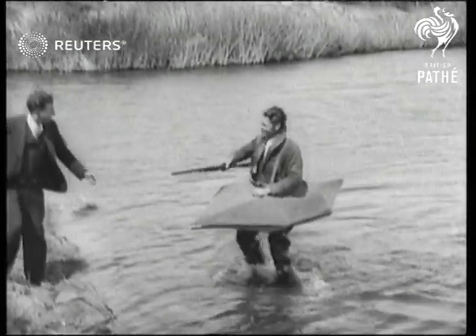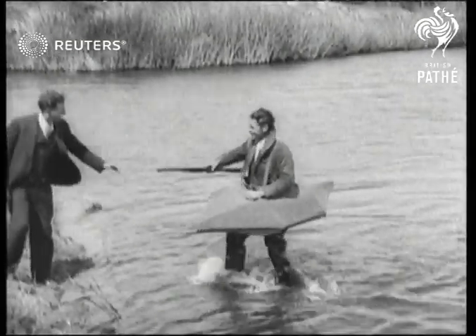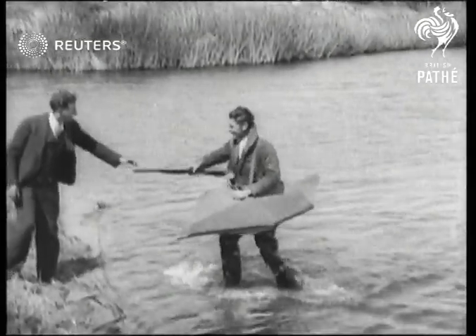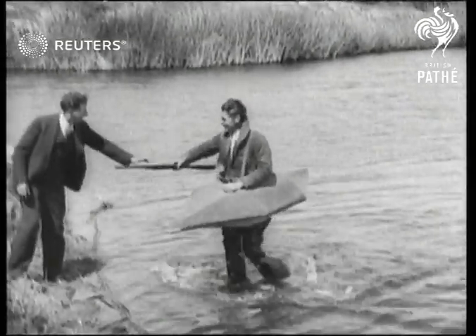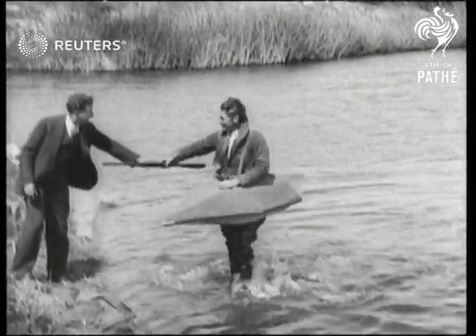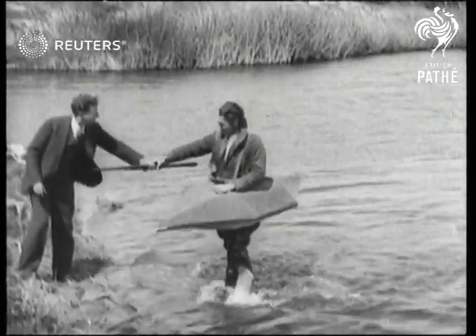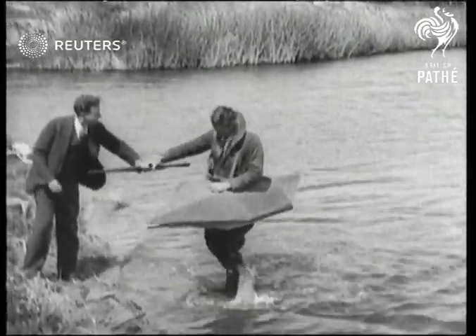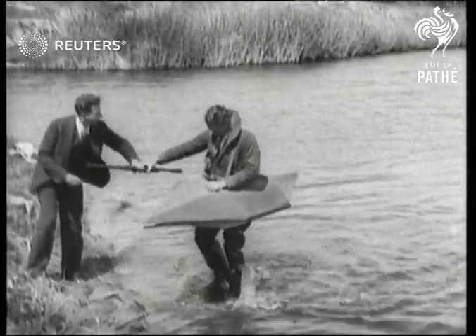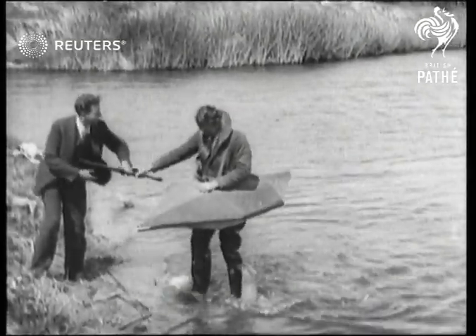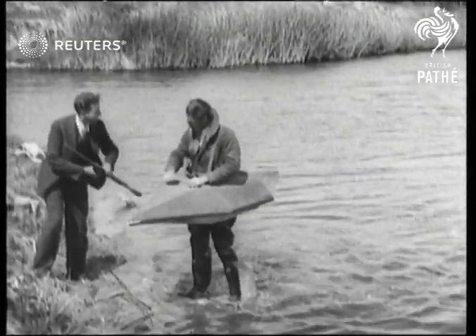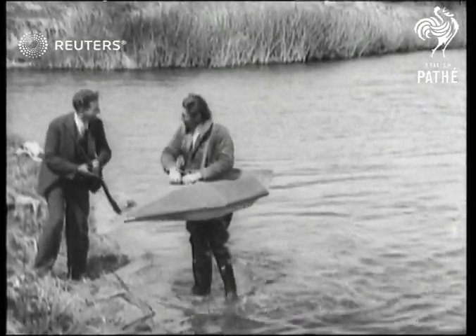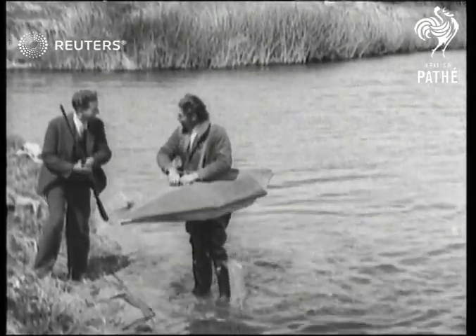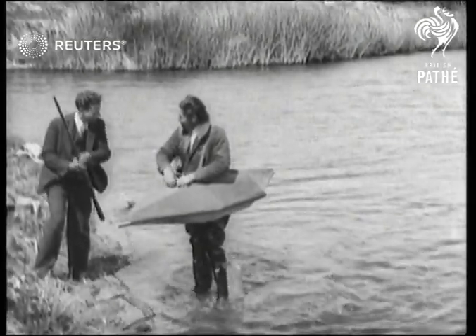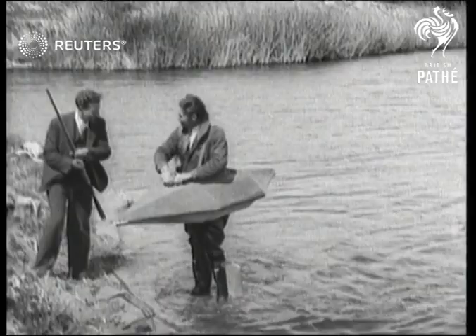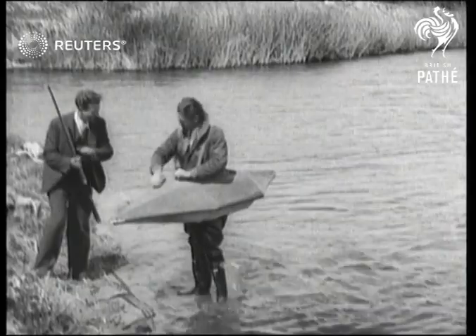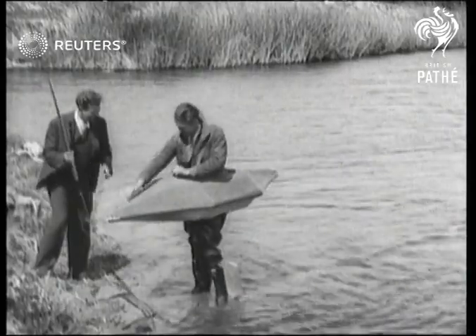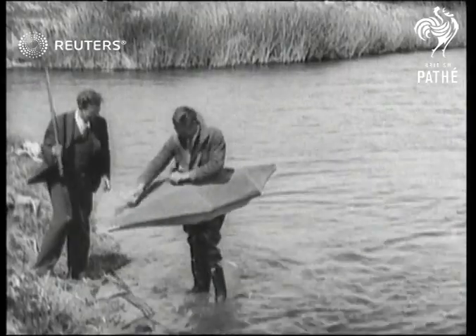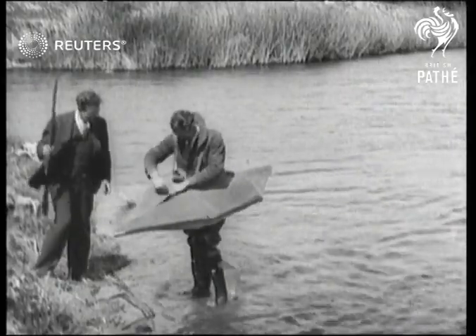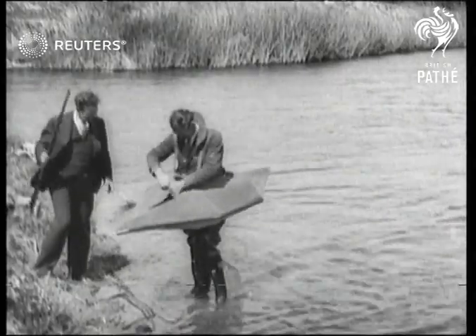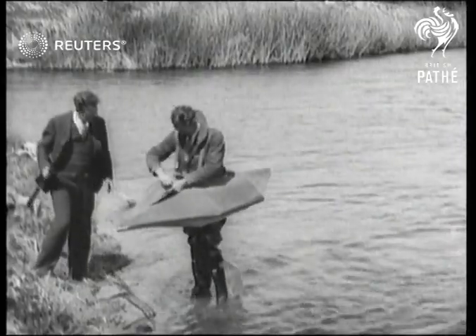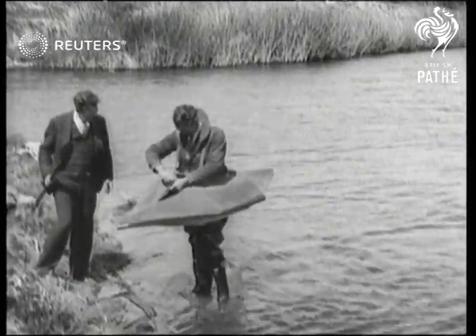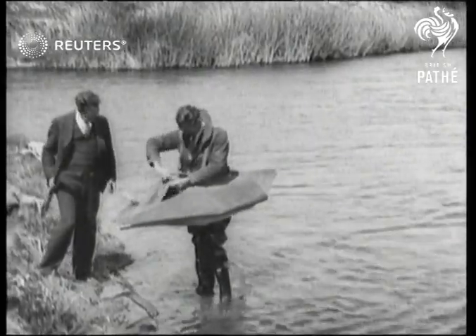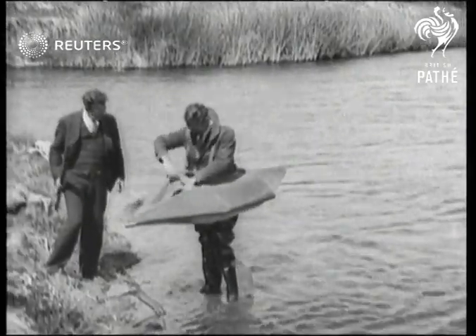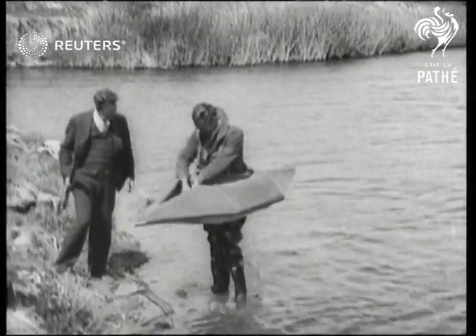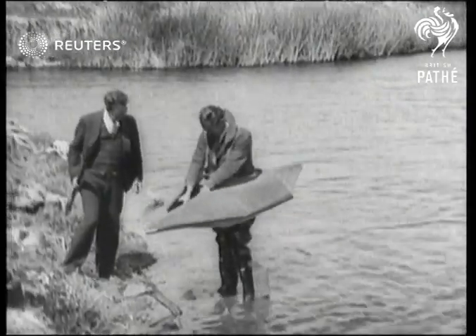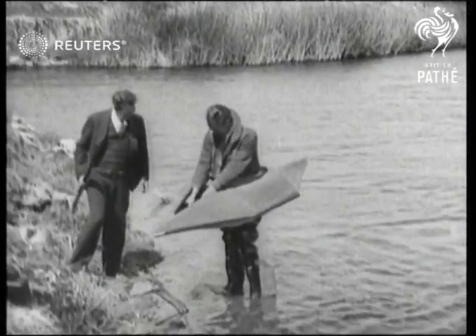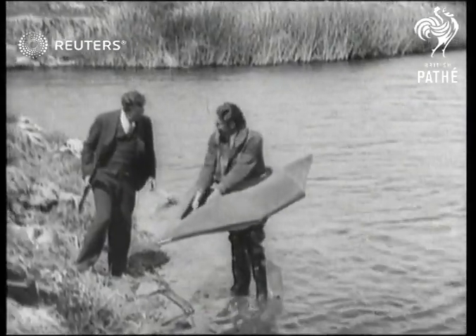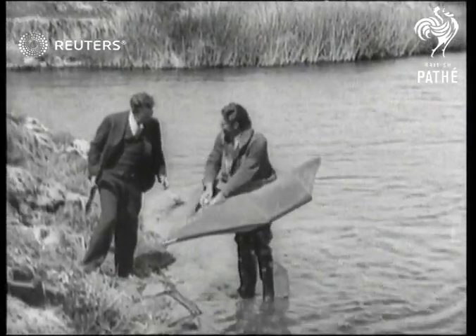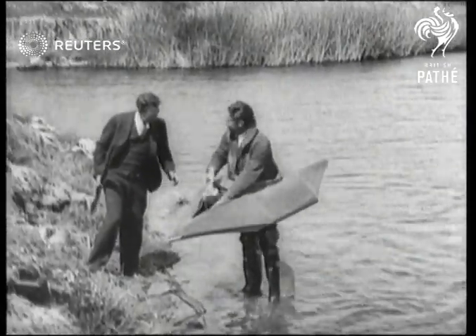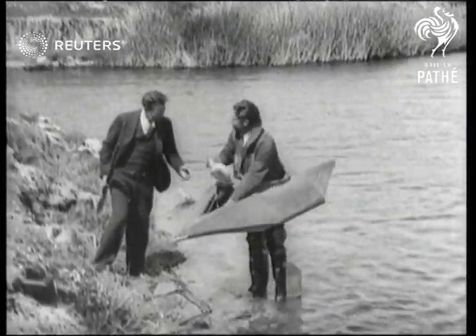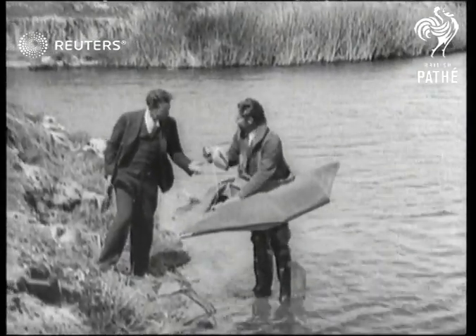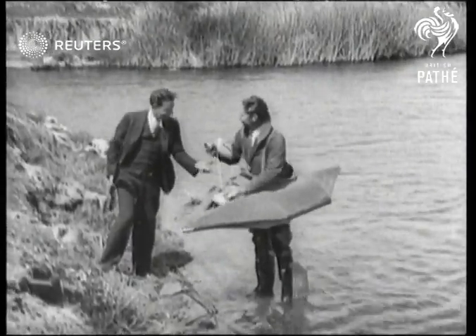Do you have any water? Yeah, butter. I sneaked up on a couple of decoys.